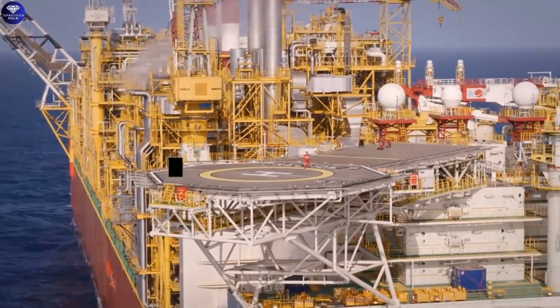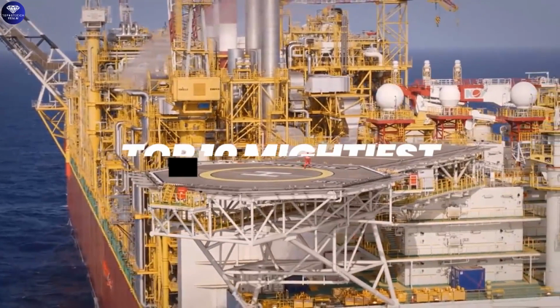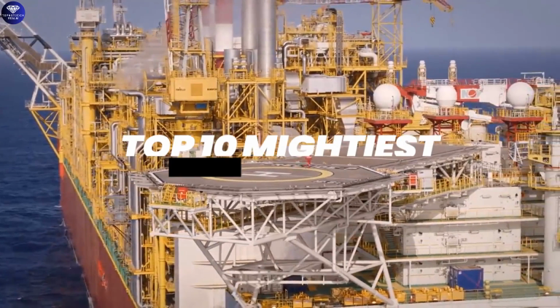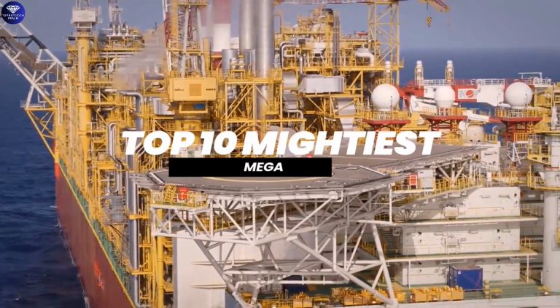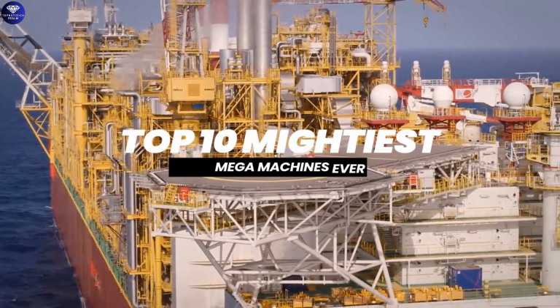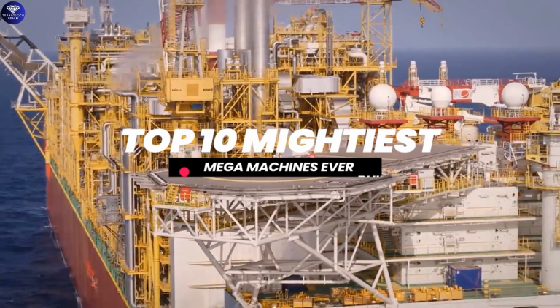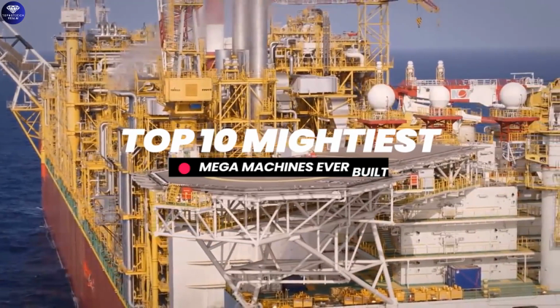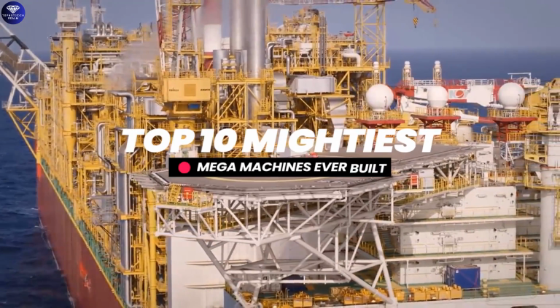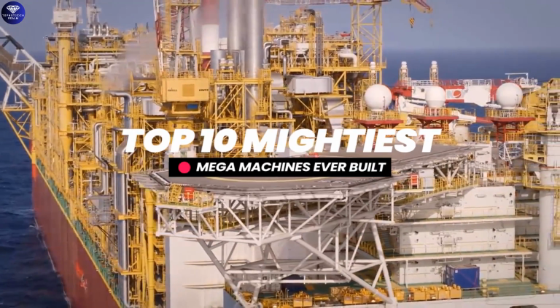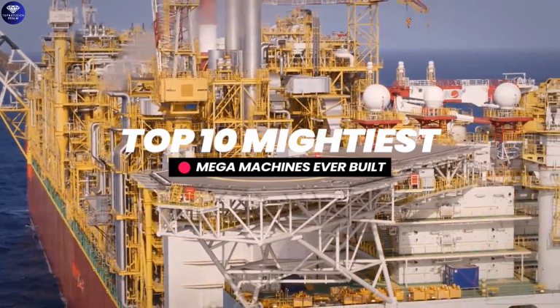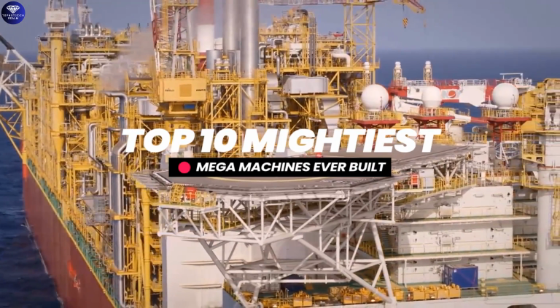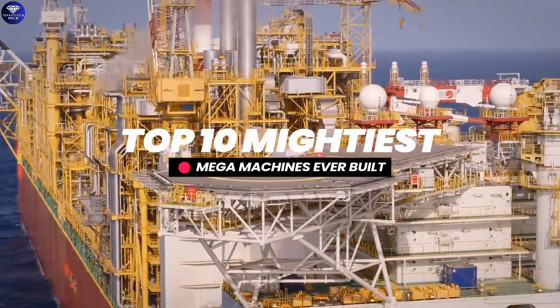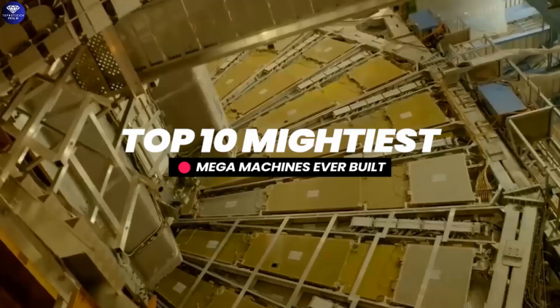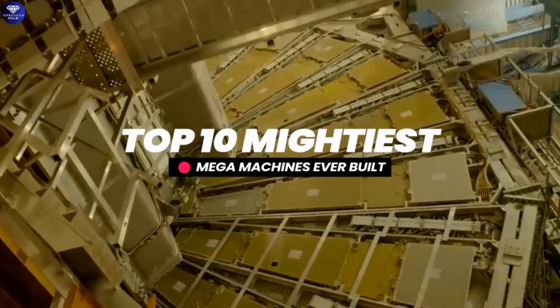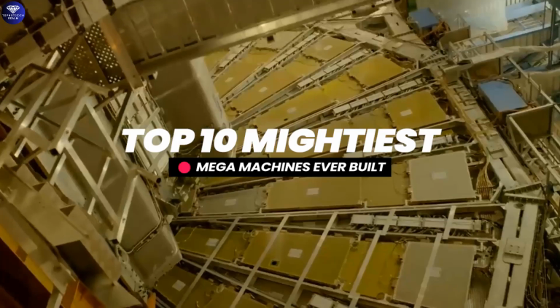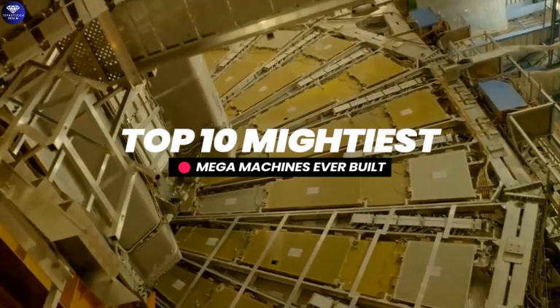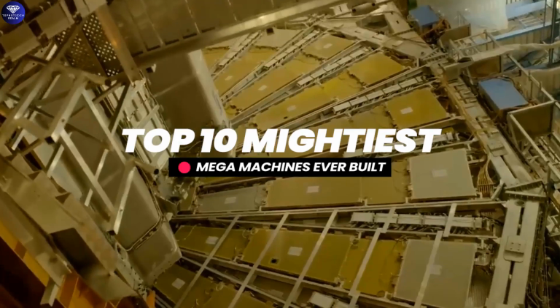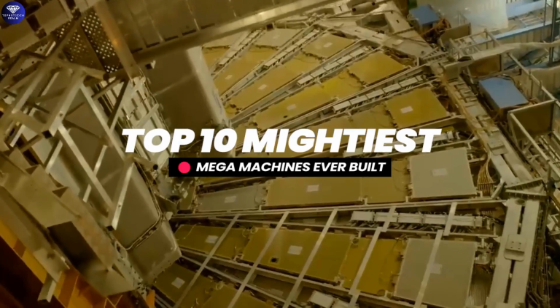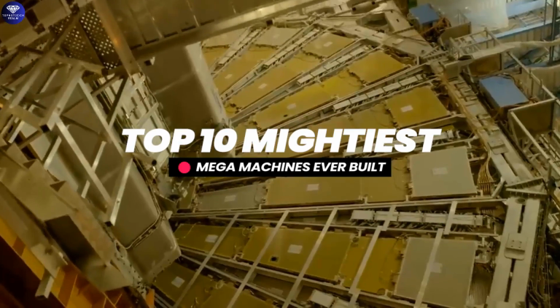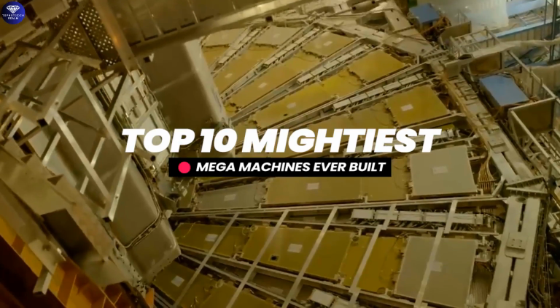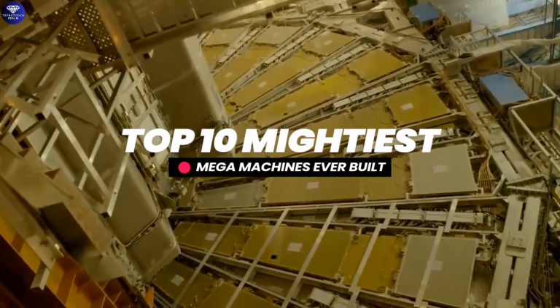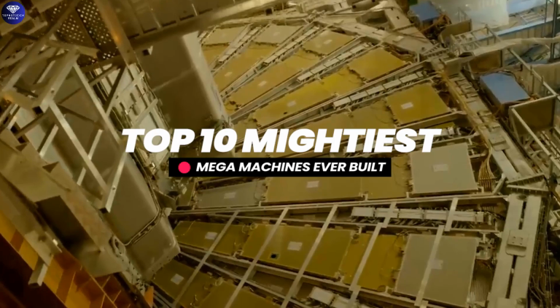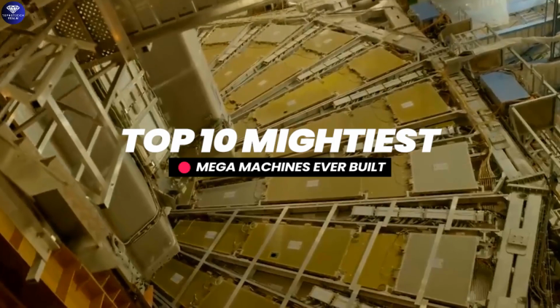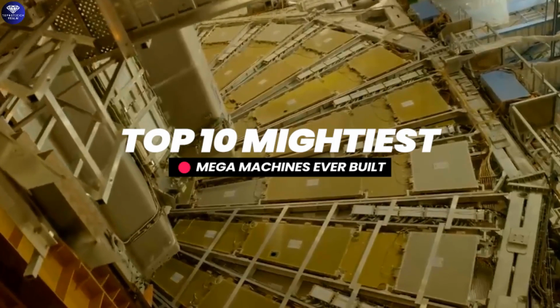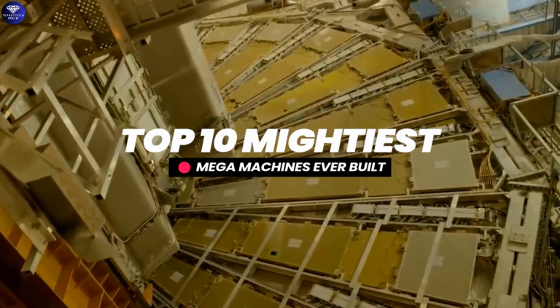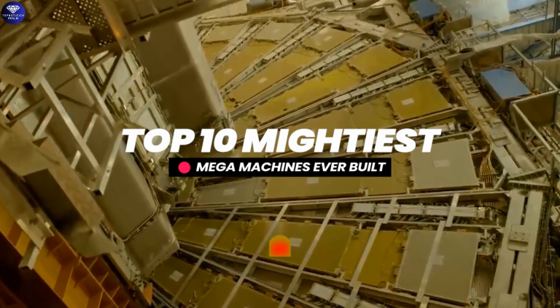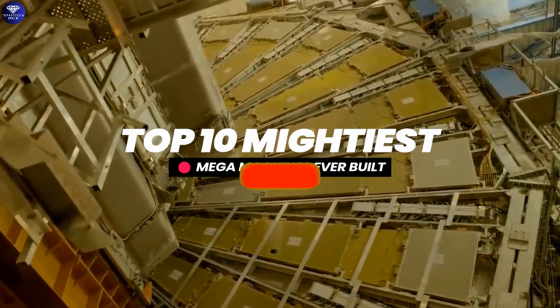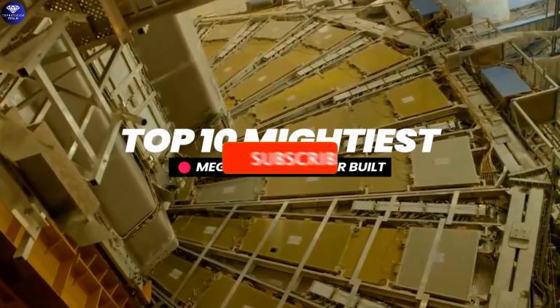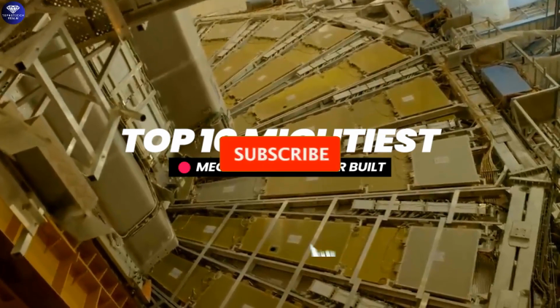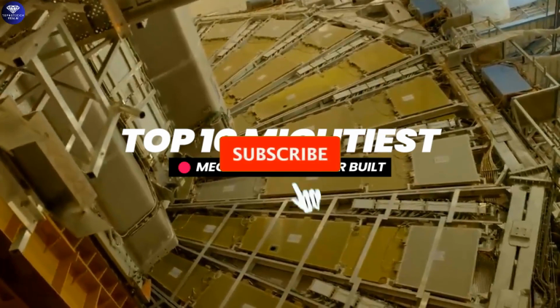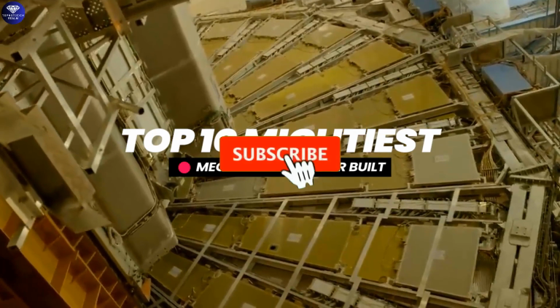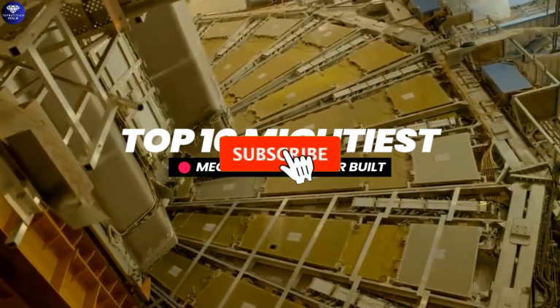Here are the top 10 mightiest megamachines ever built.